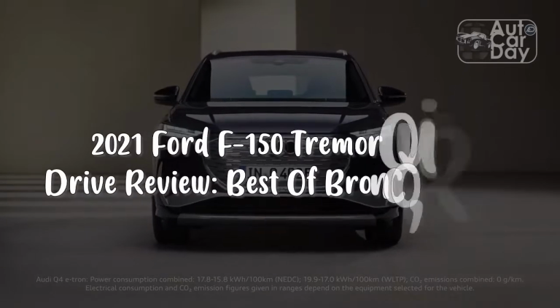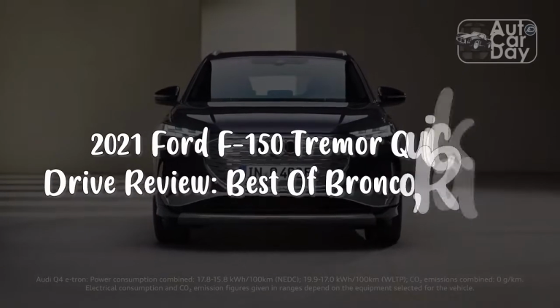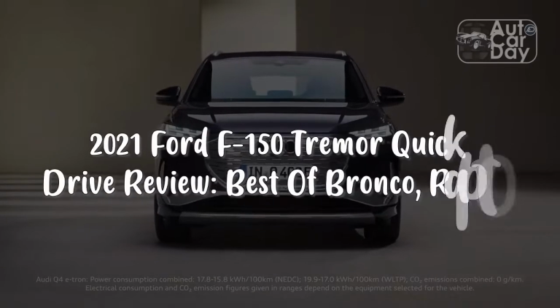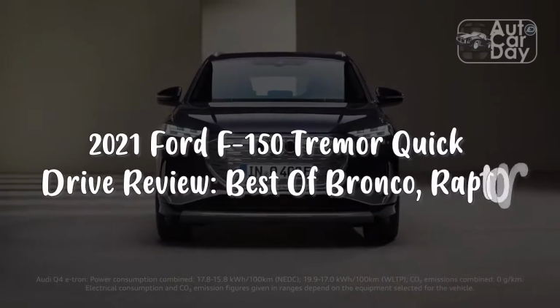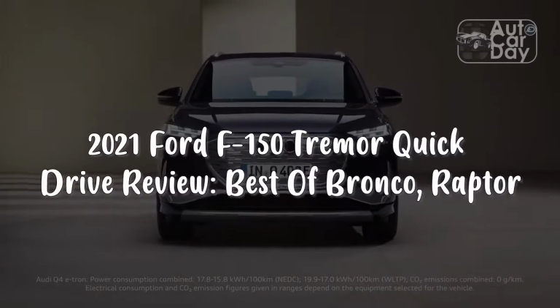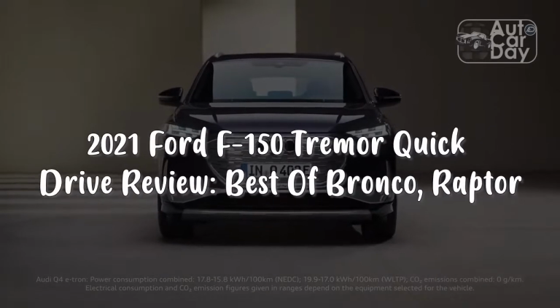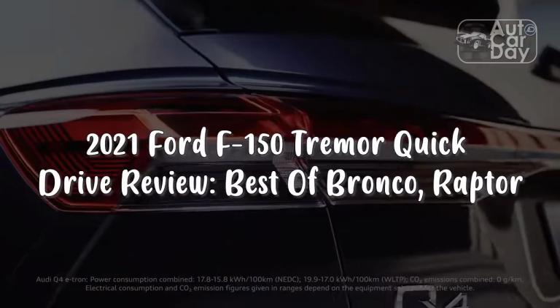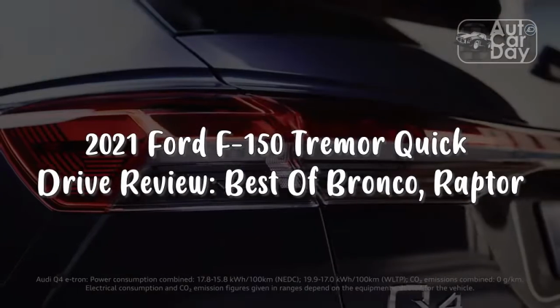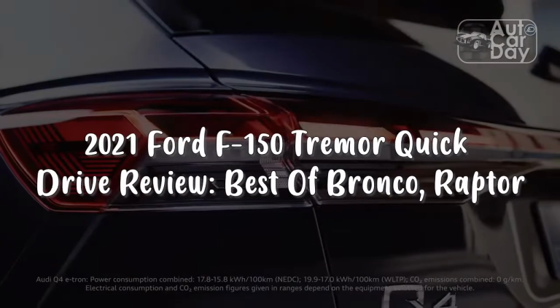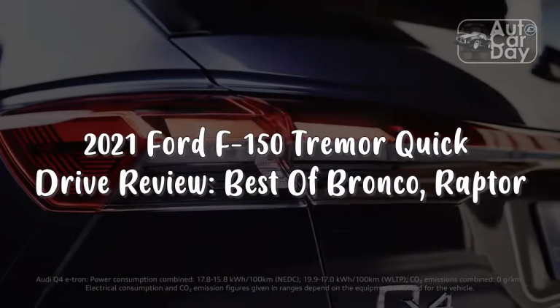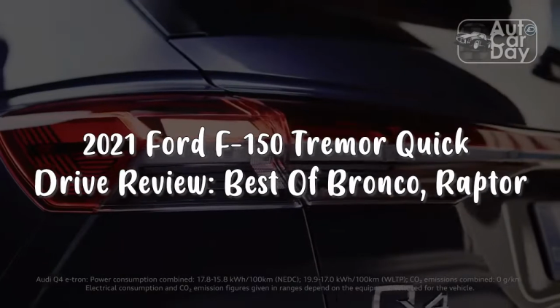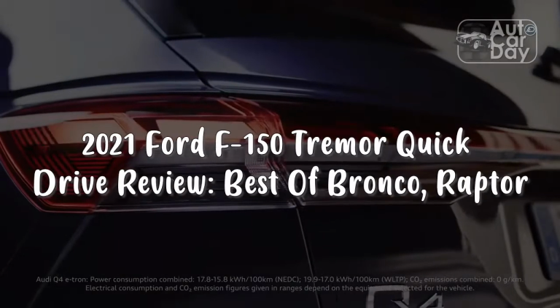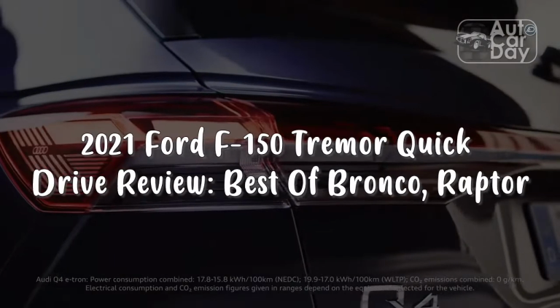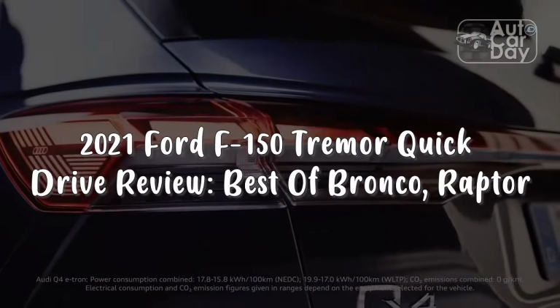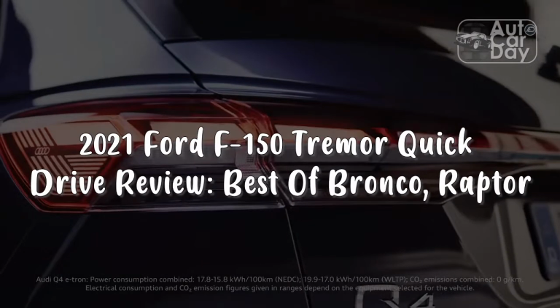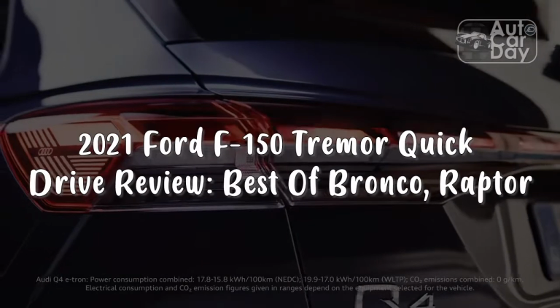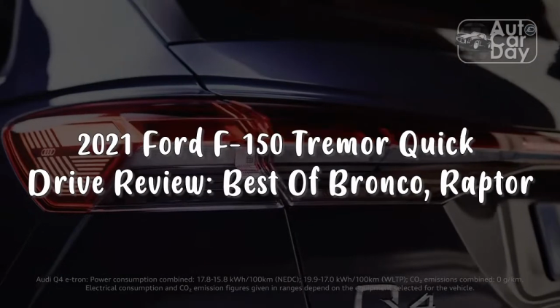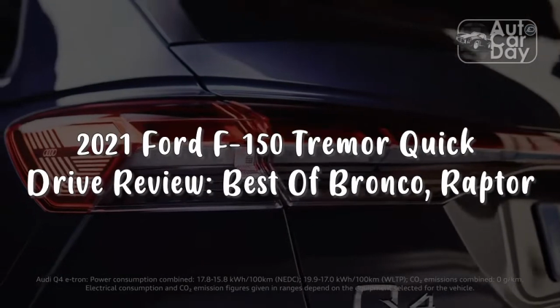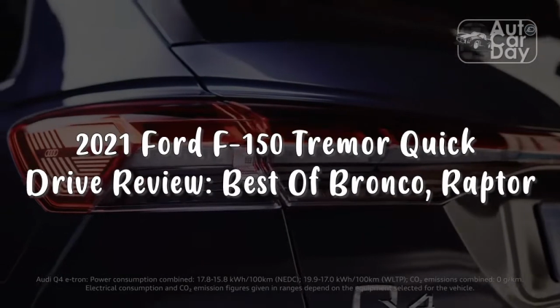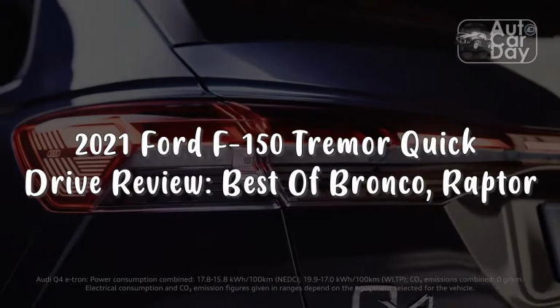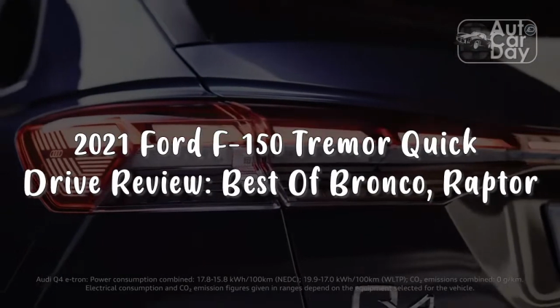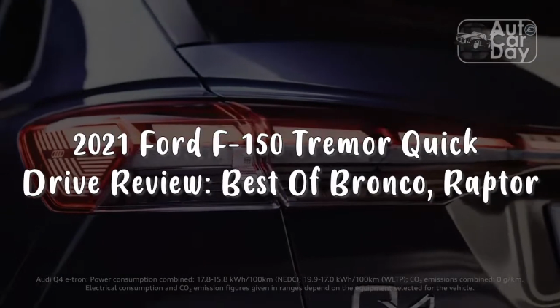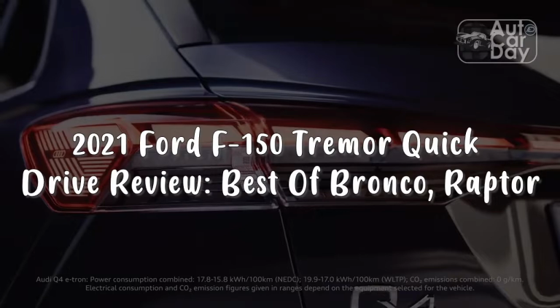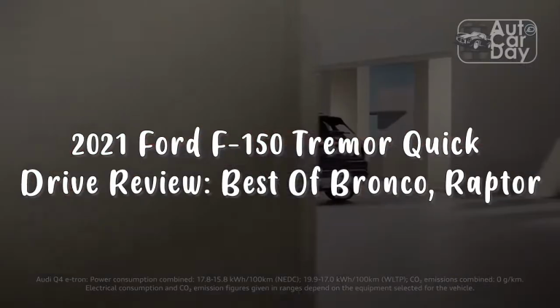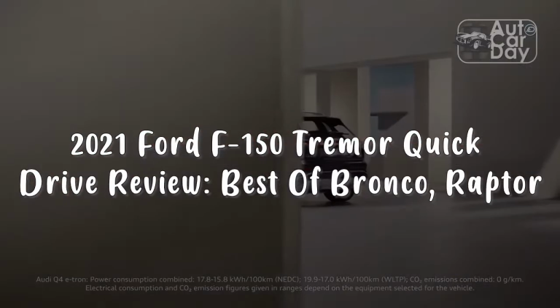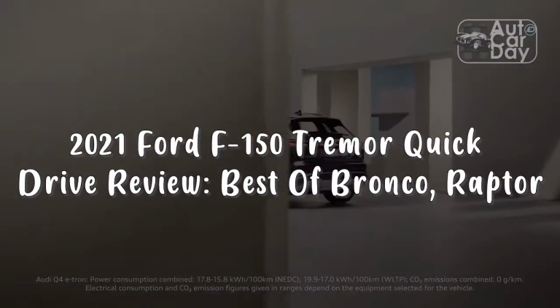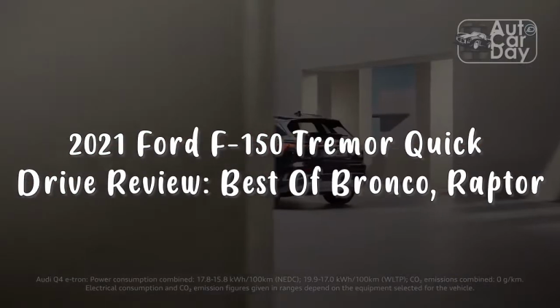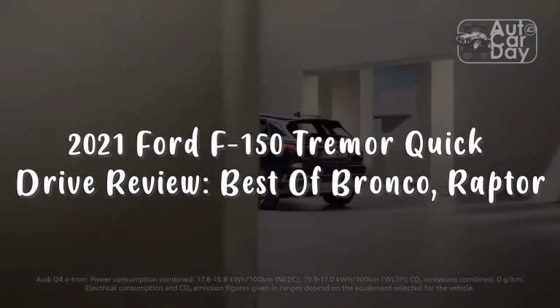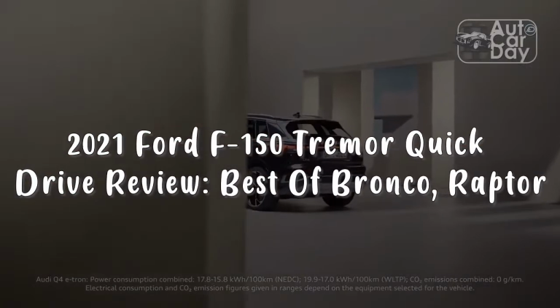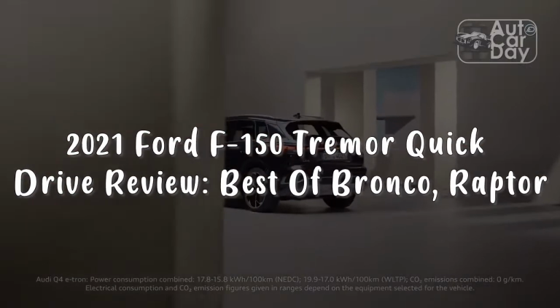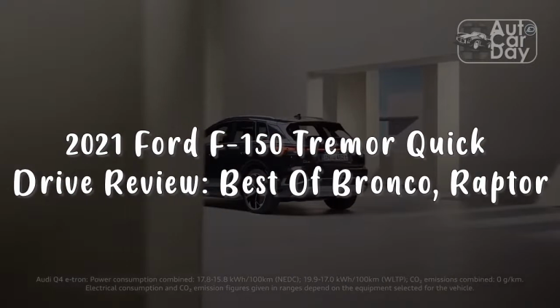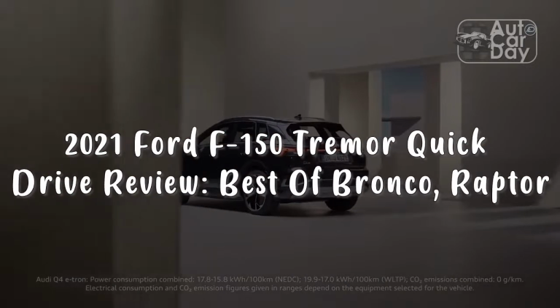2021 Ford F-150 Tremor Quick-Drive Review: Best of Bronco, Raptor.